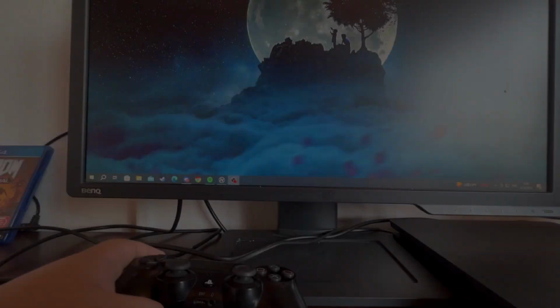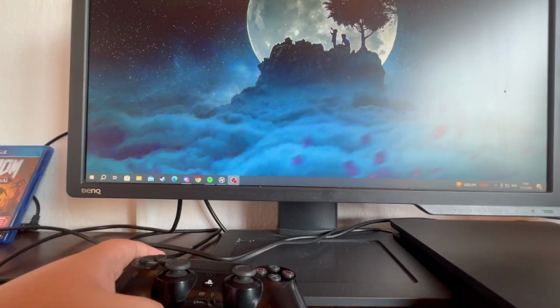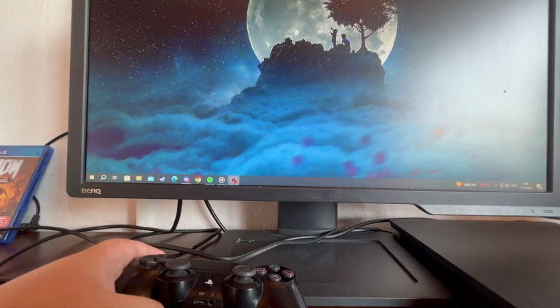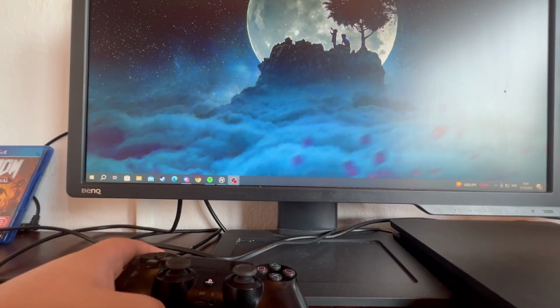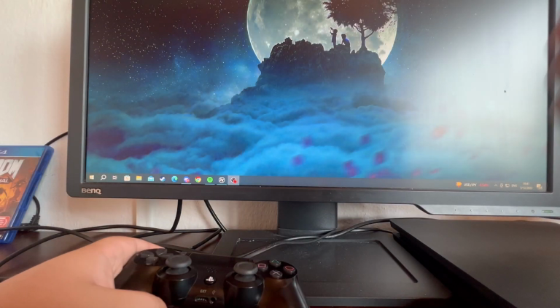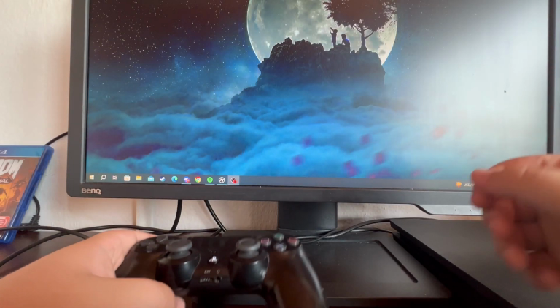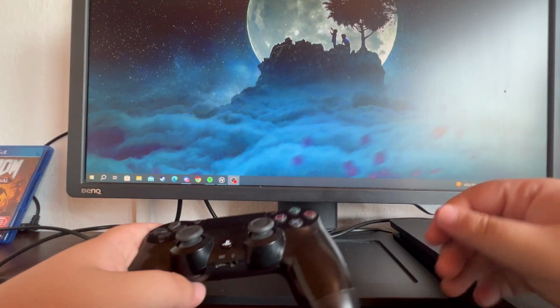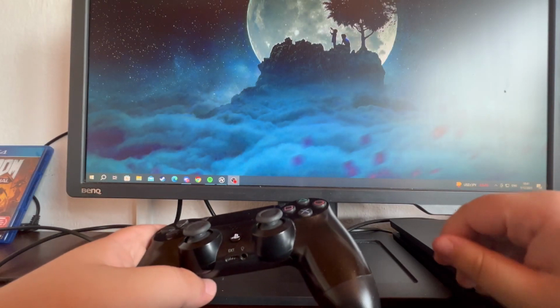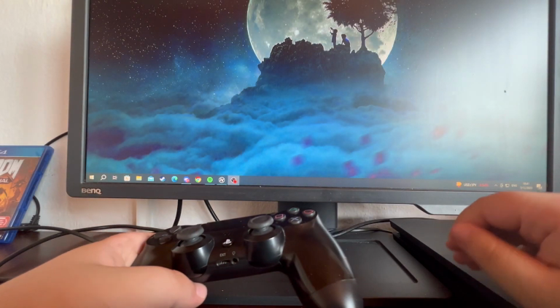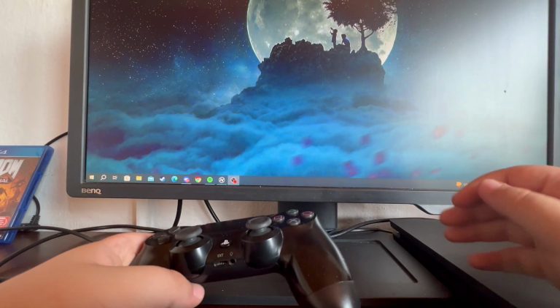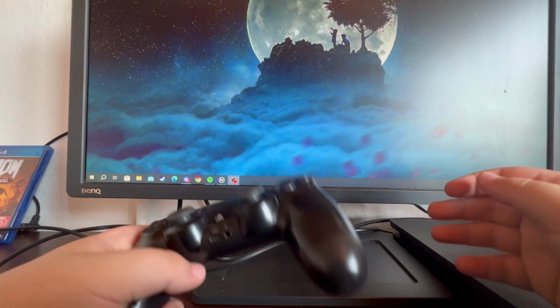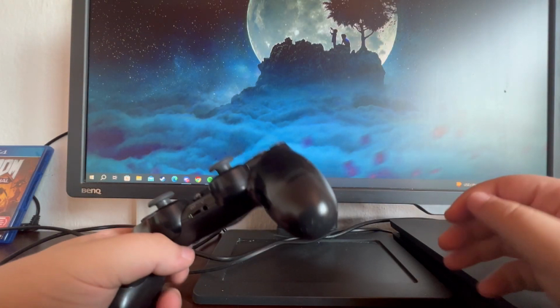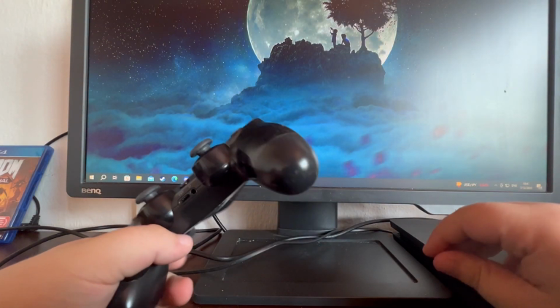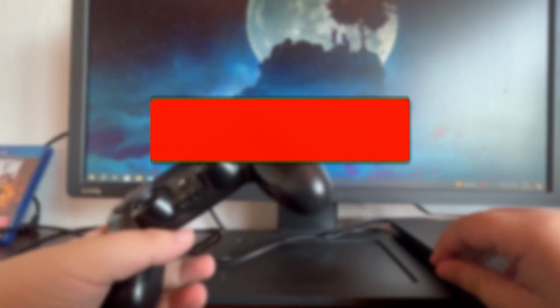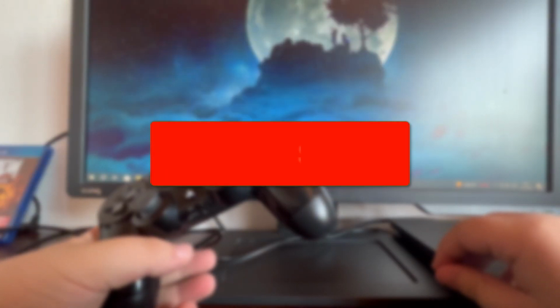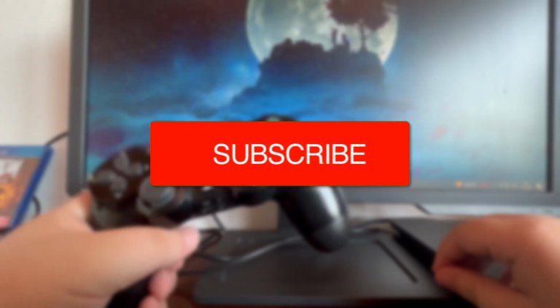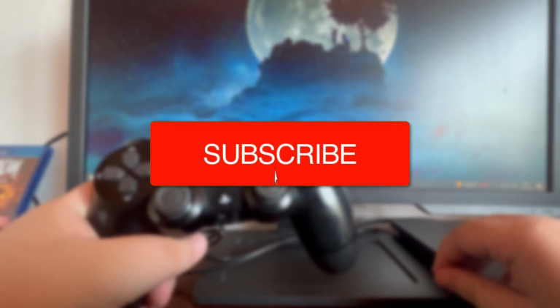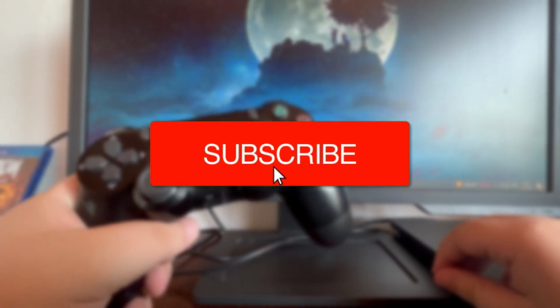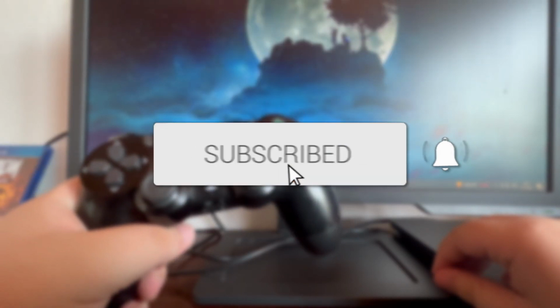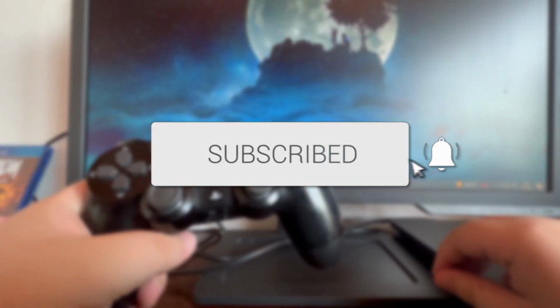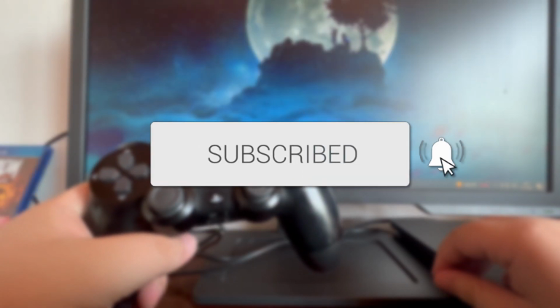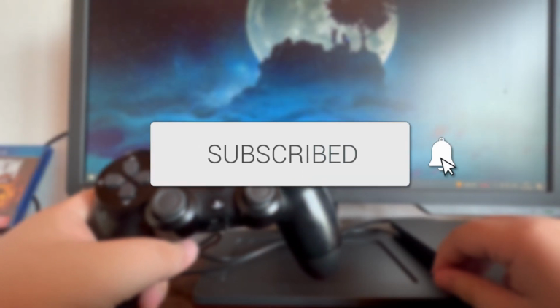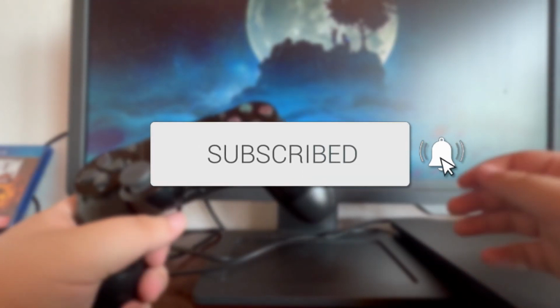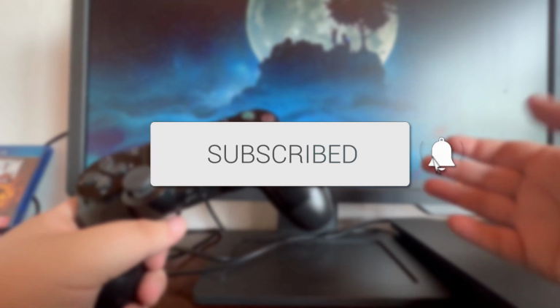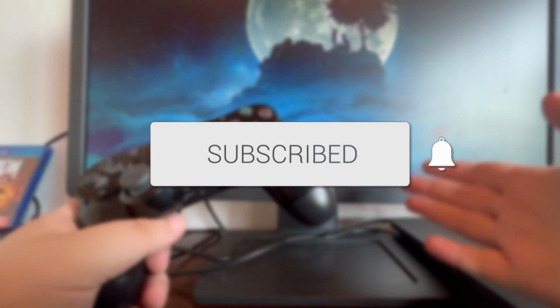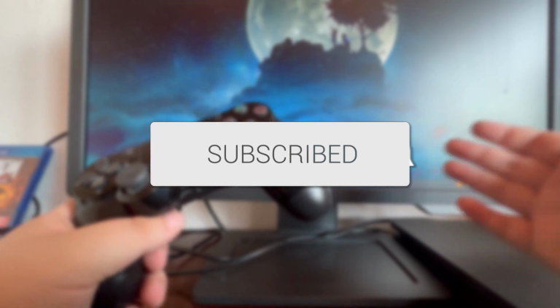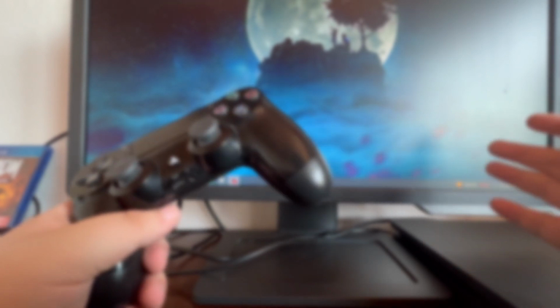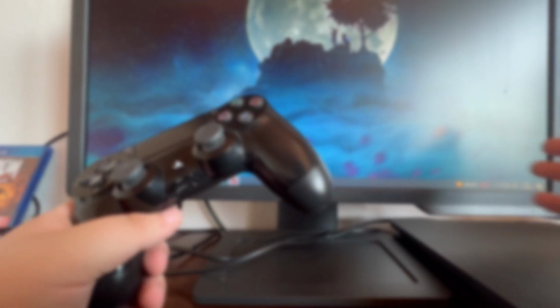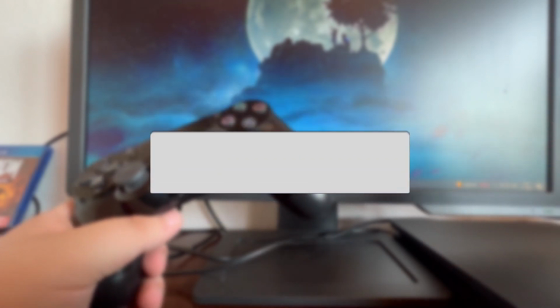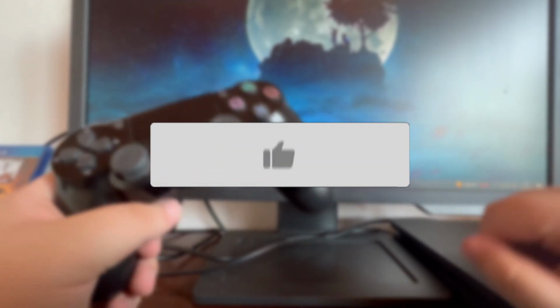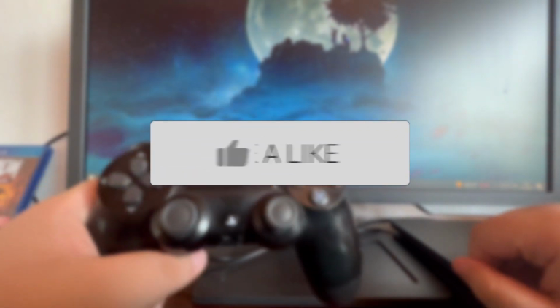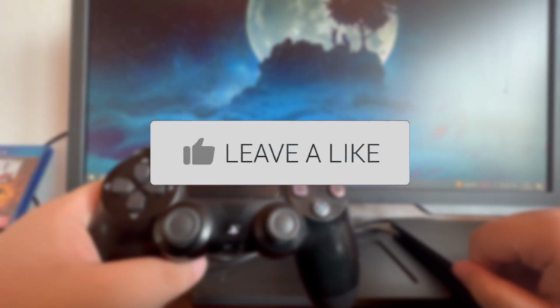In this video I'll show you how to connect your PS4 controller to your iPhone or iPad devices.